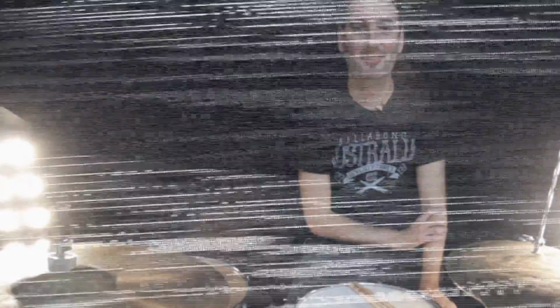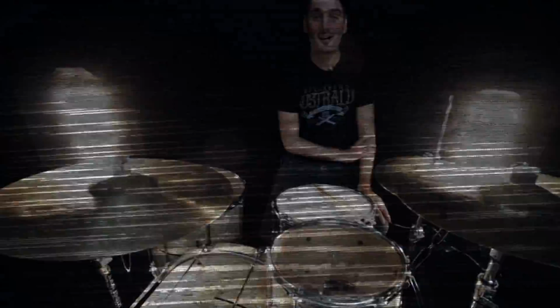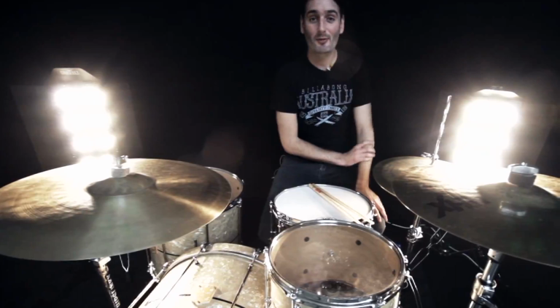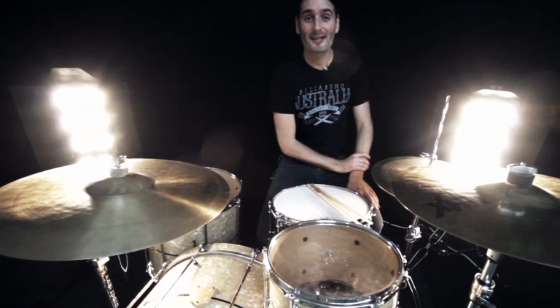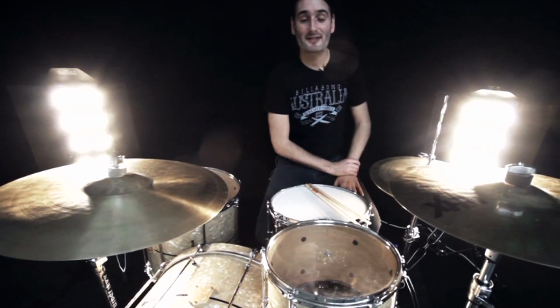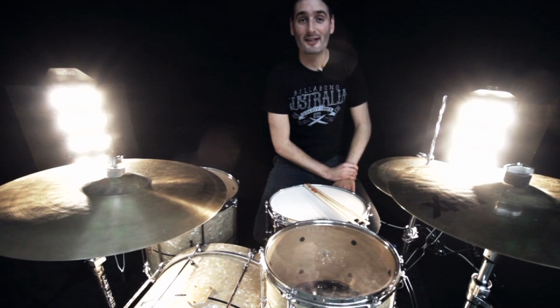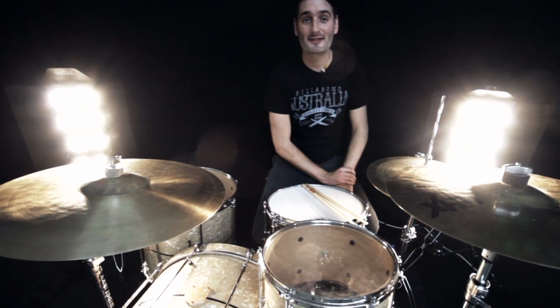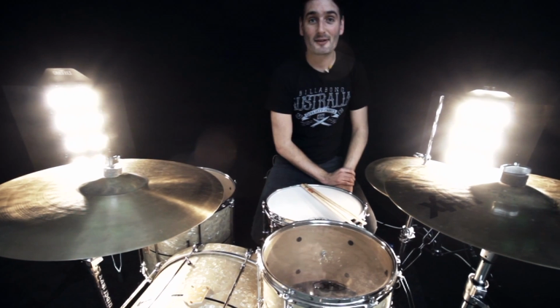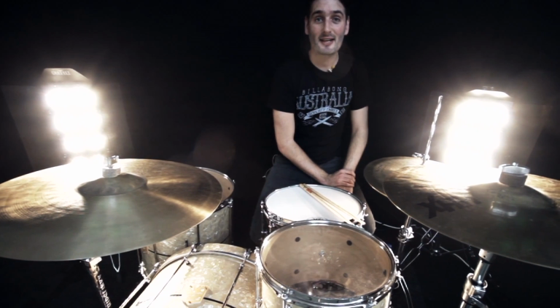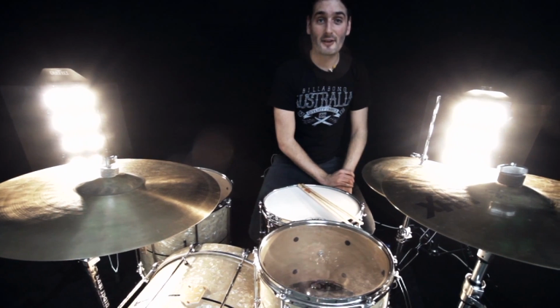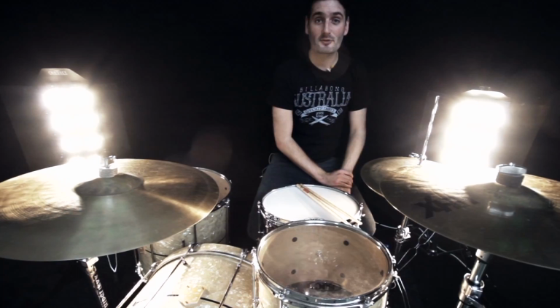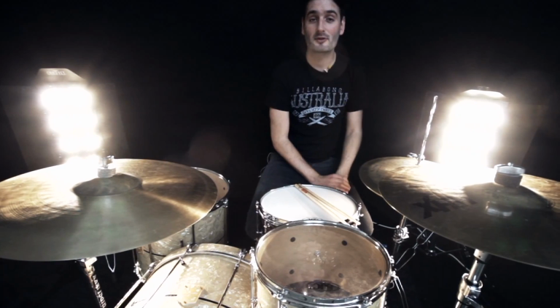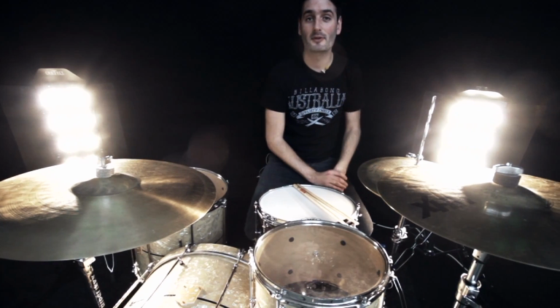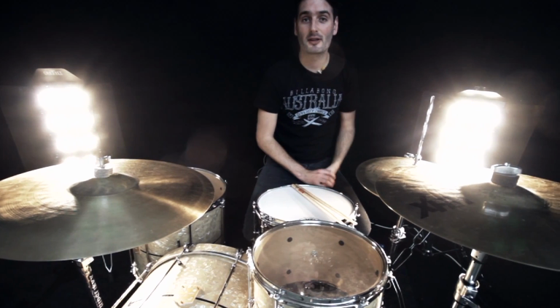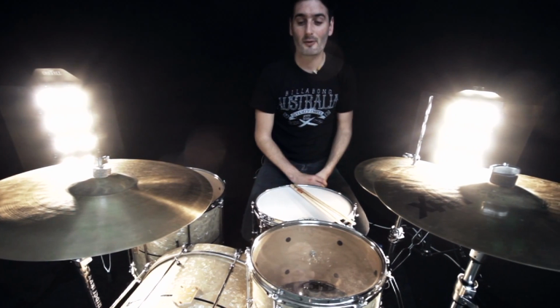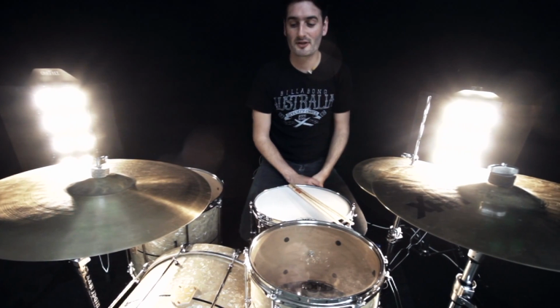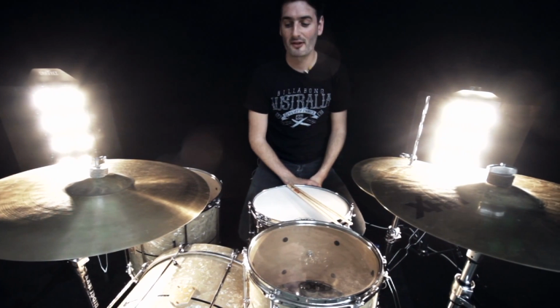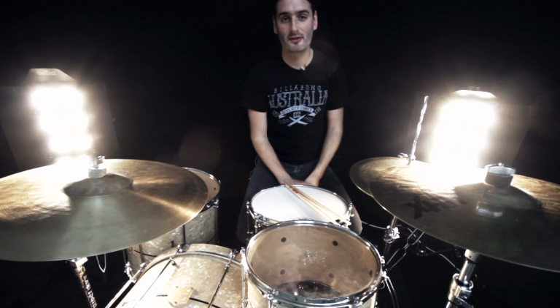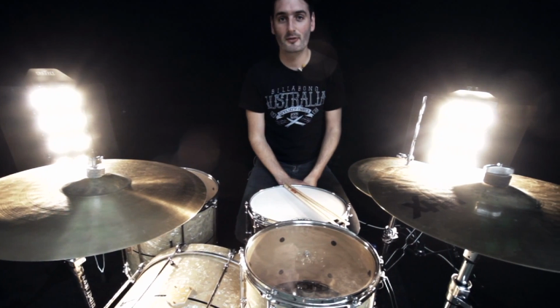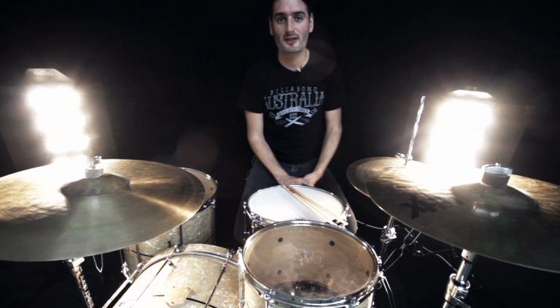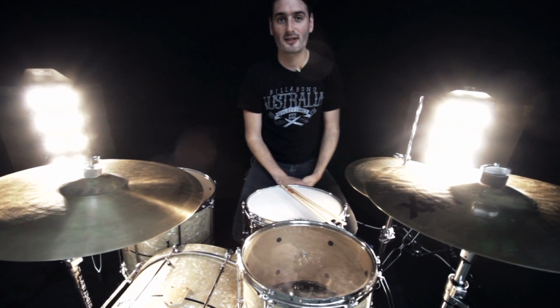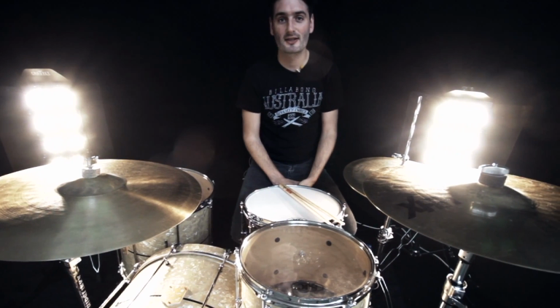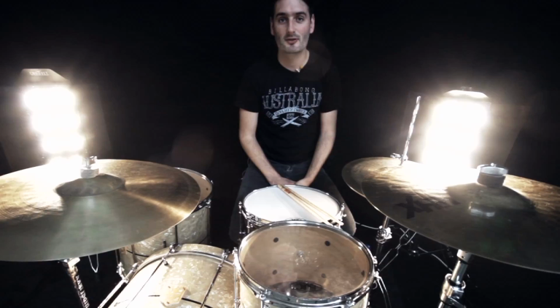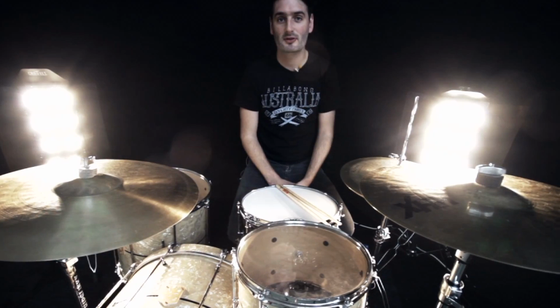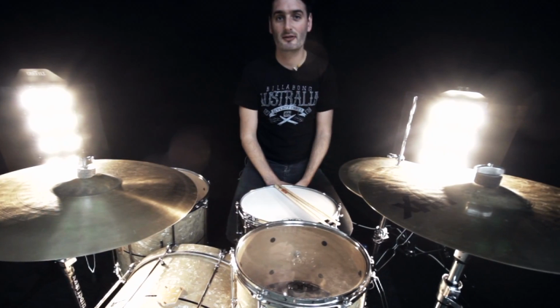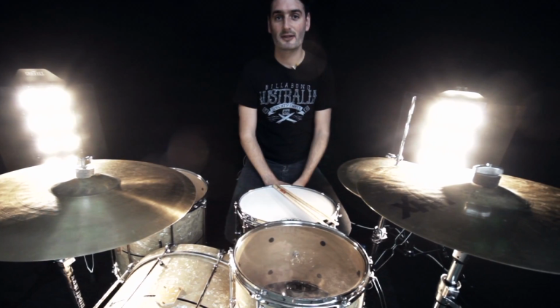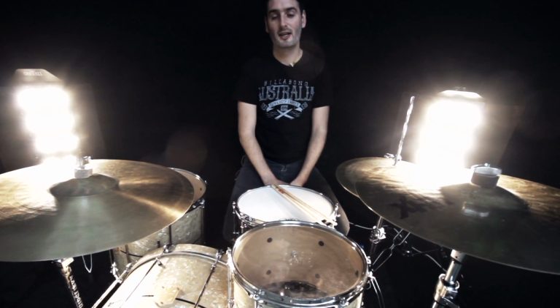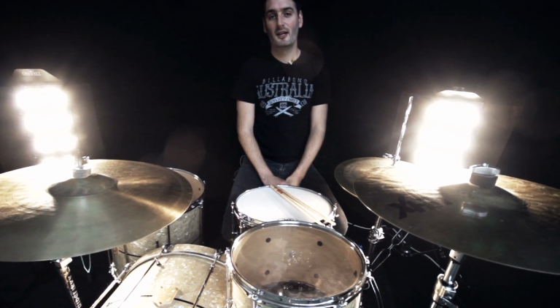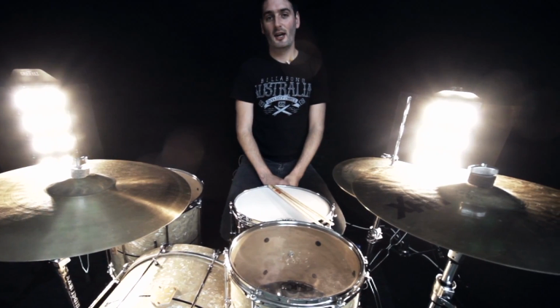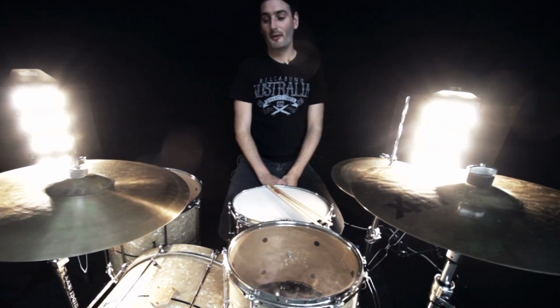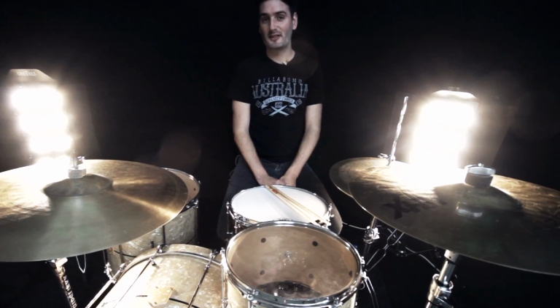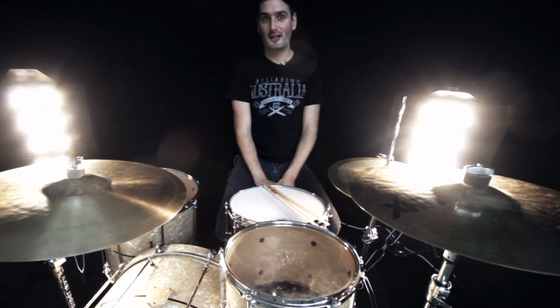Hi everyone, it's Scott here at SoundAttack, the famous drum shop in the UK. I want to show you the new SJC Tour Series number six.